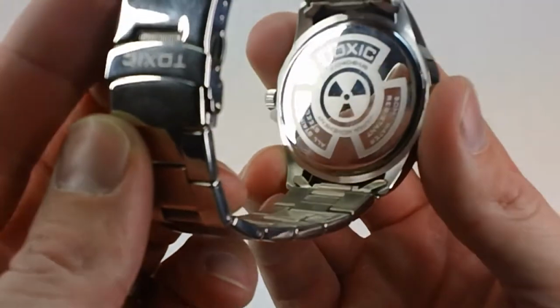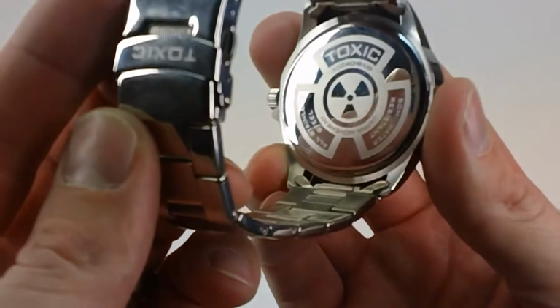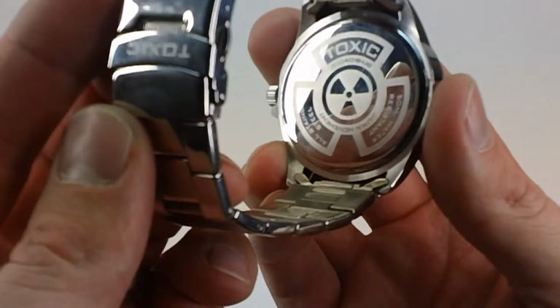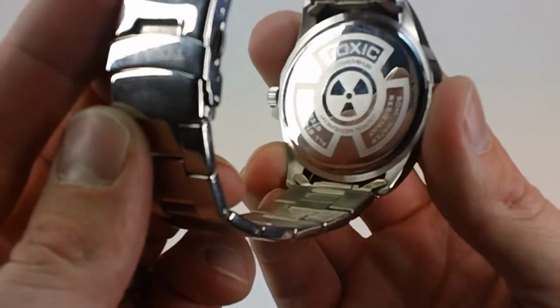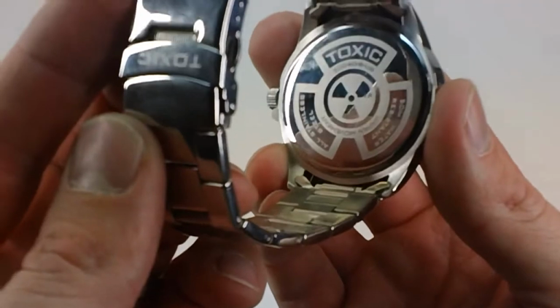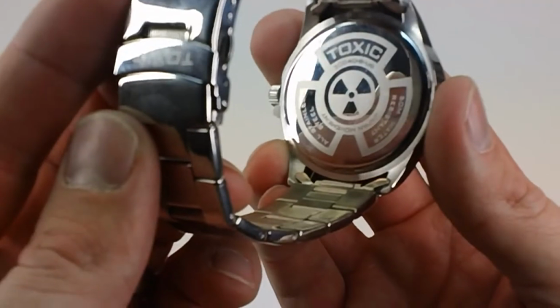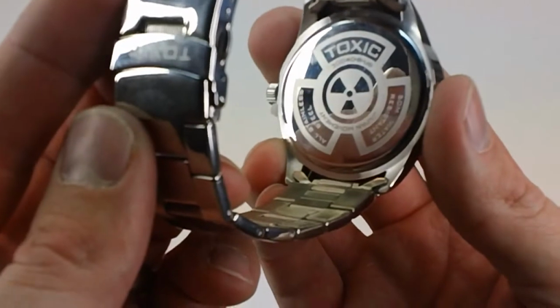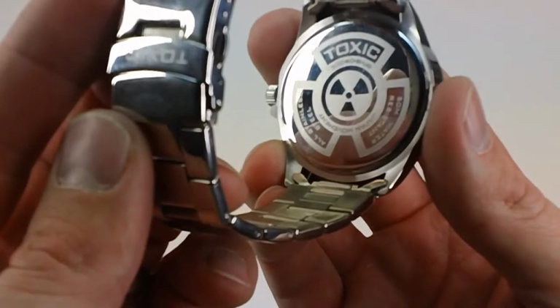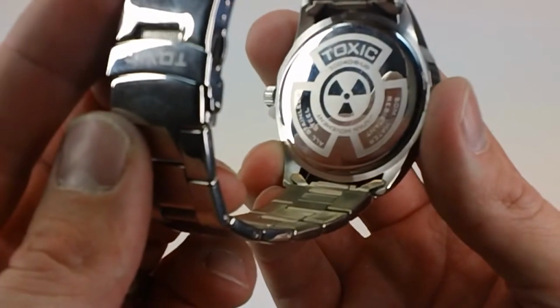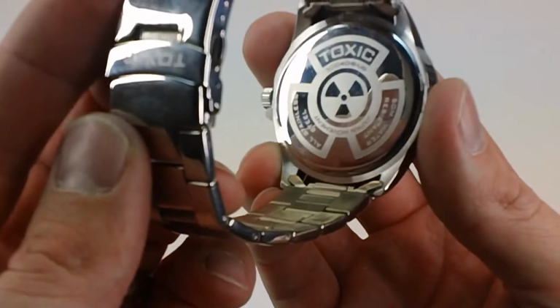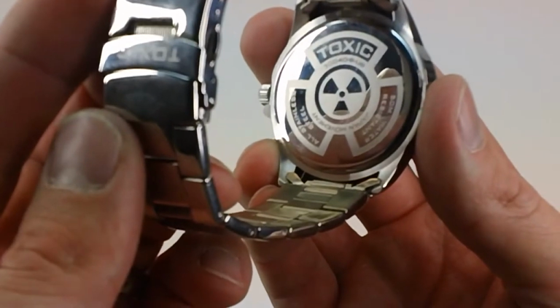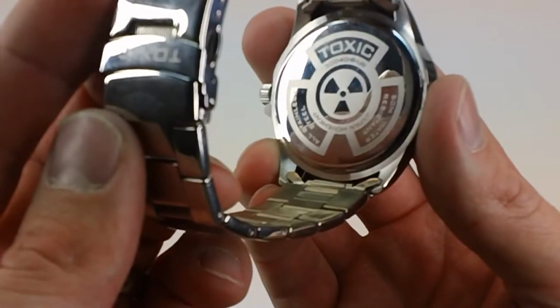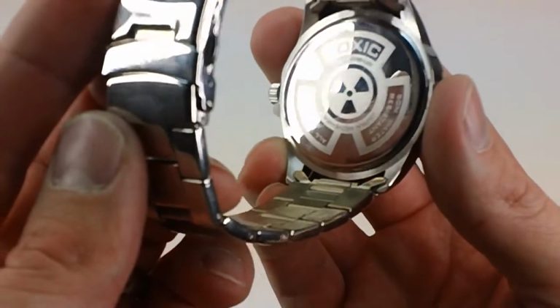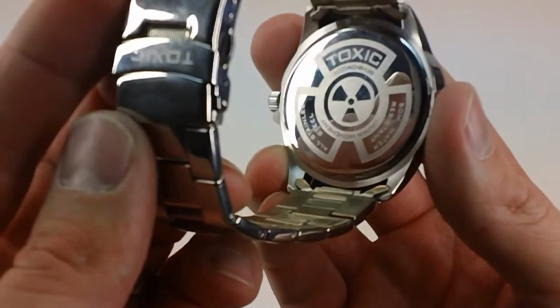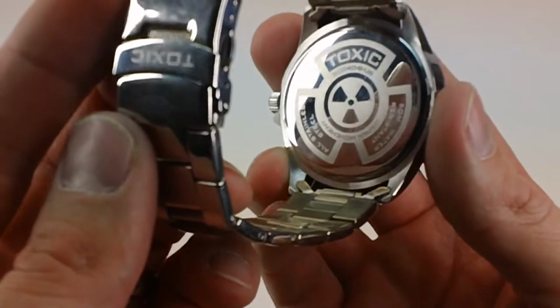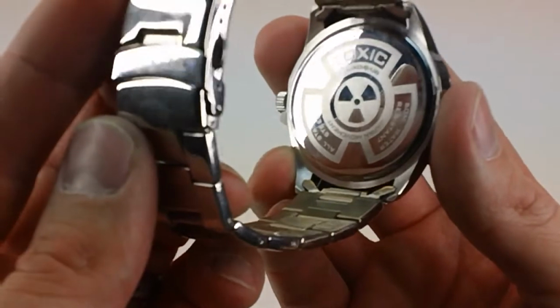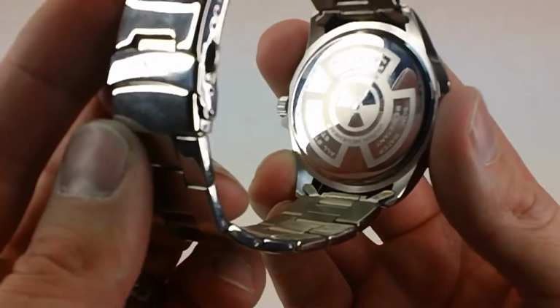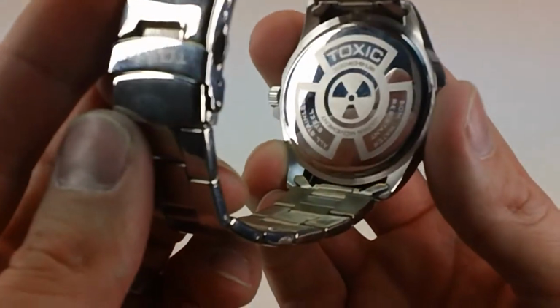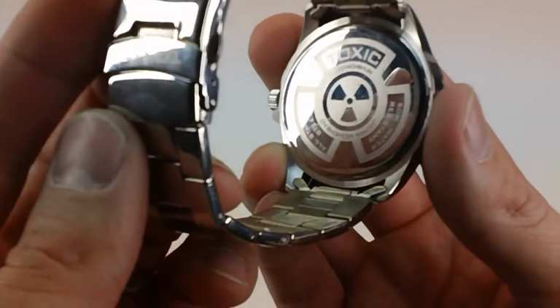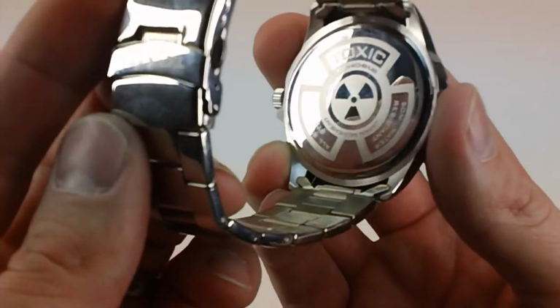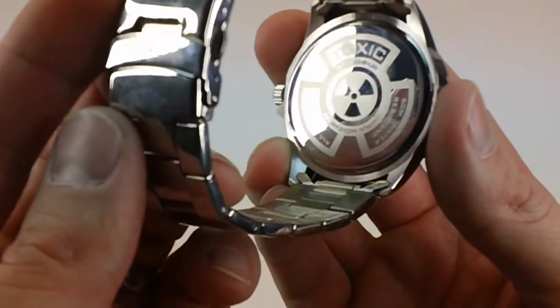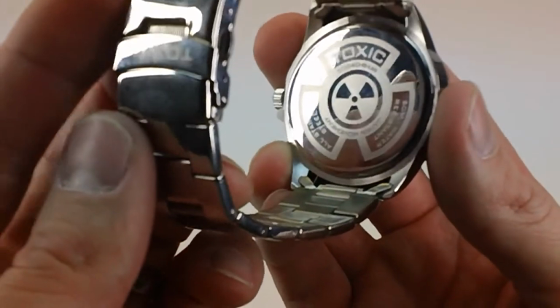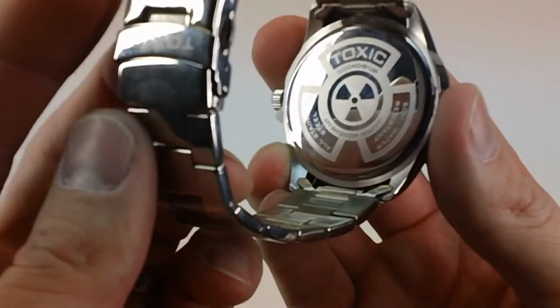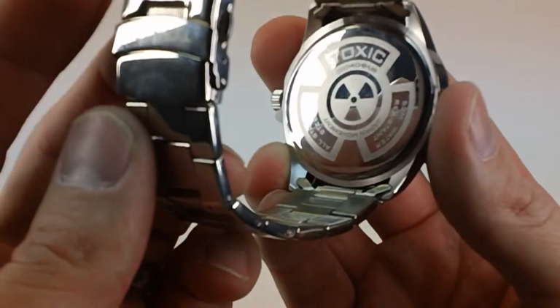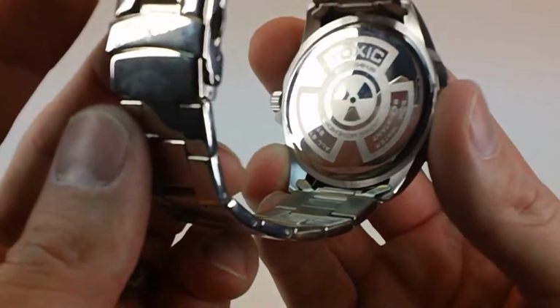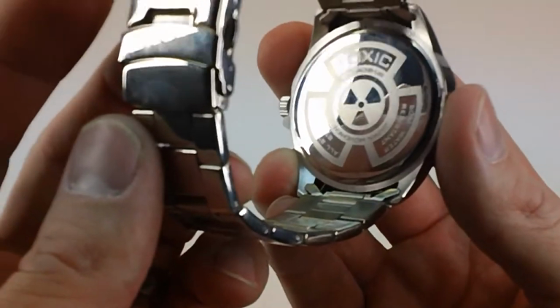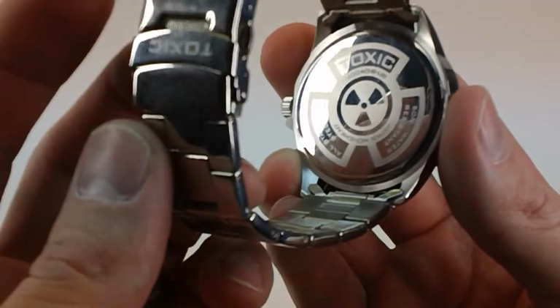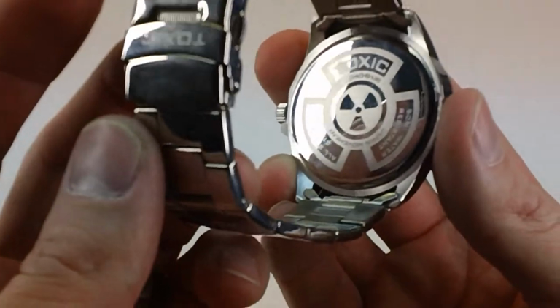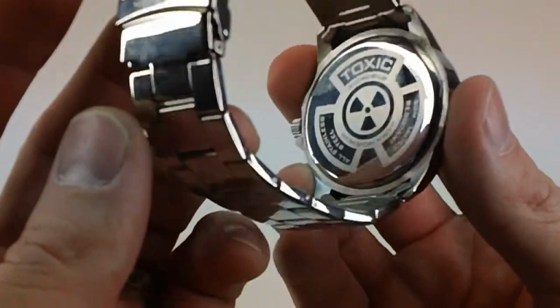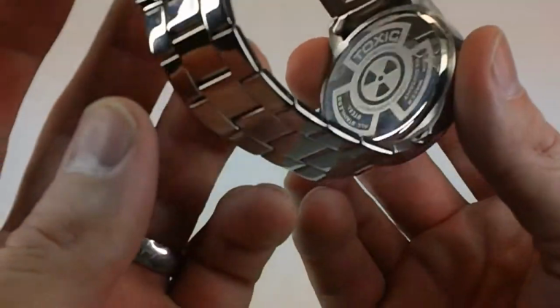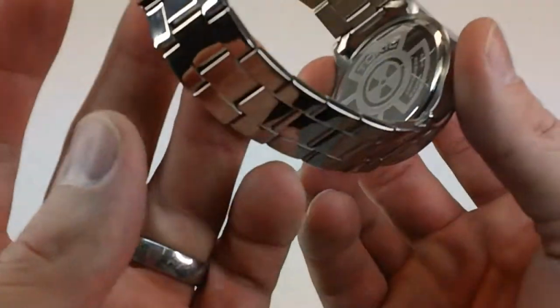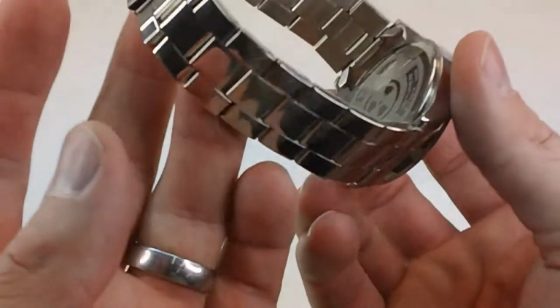These watches are rated at 50 meters water resistant and they have a Japanese quartz movement. All stainless steel construction.